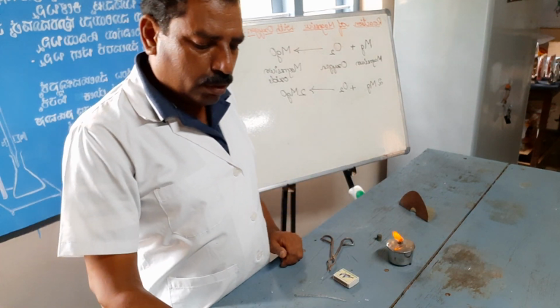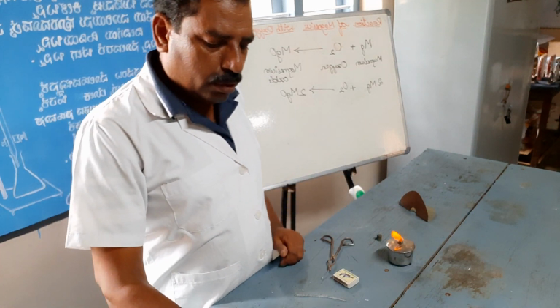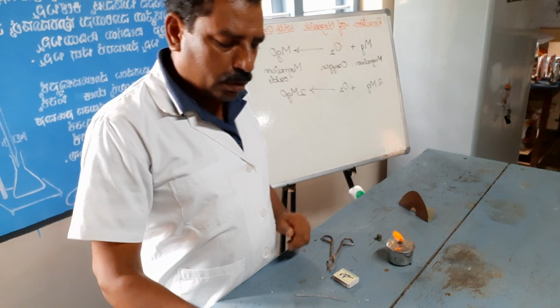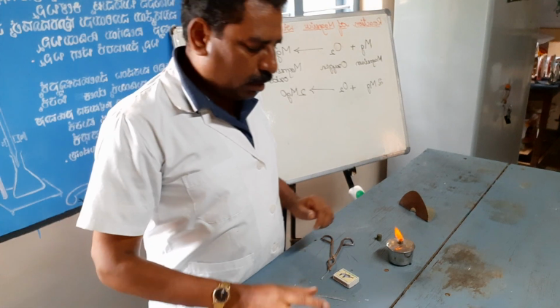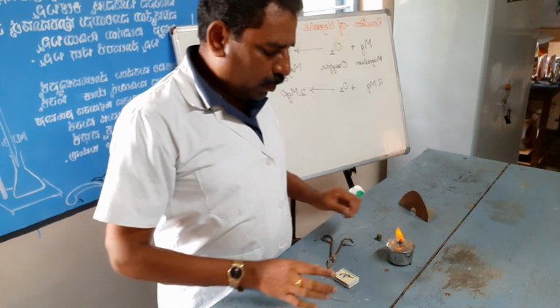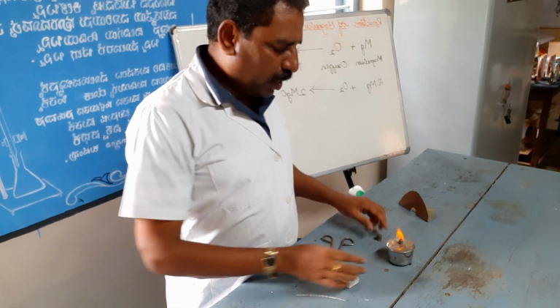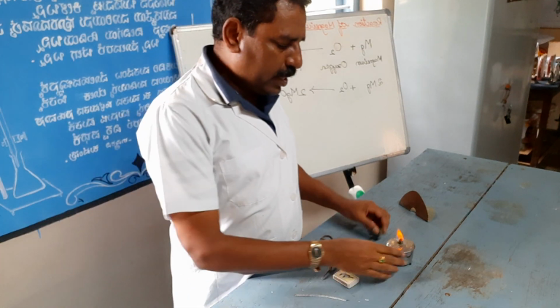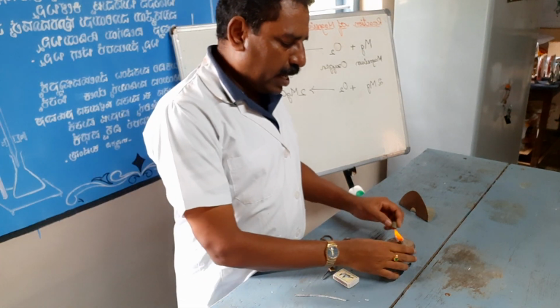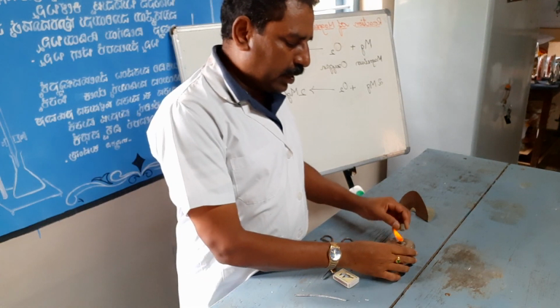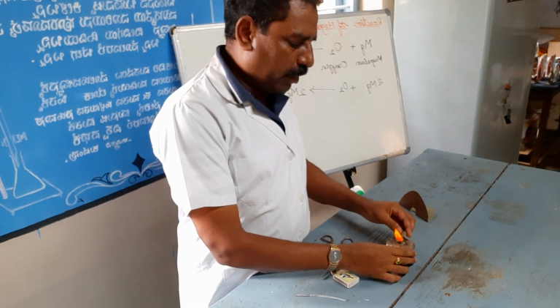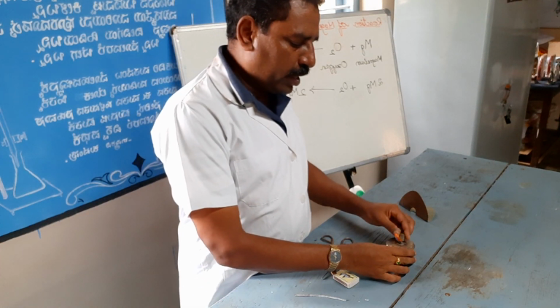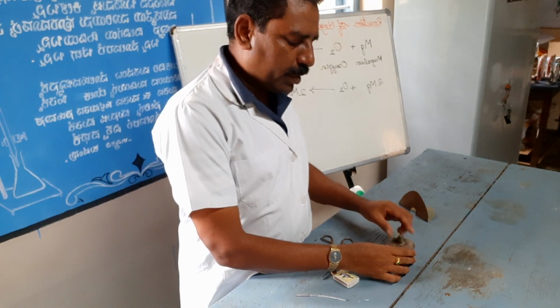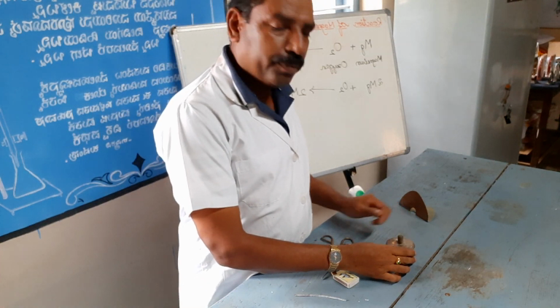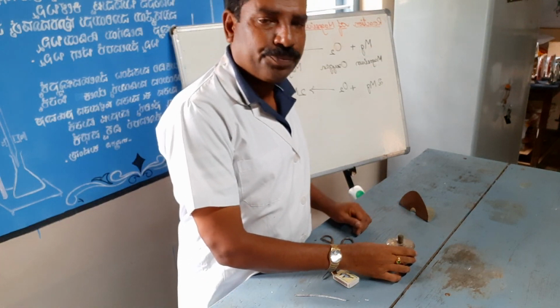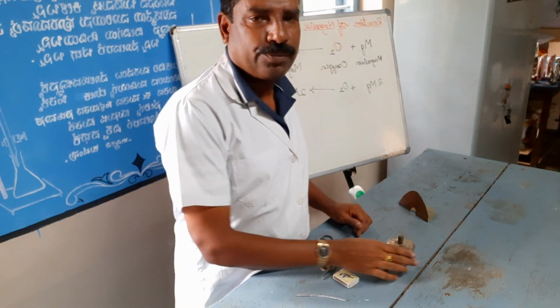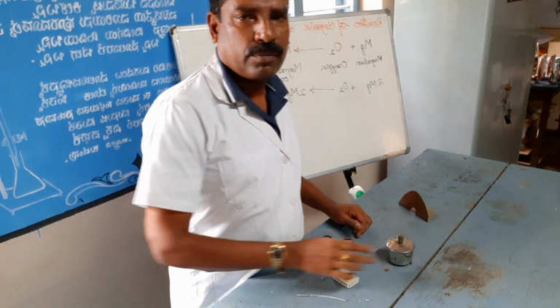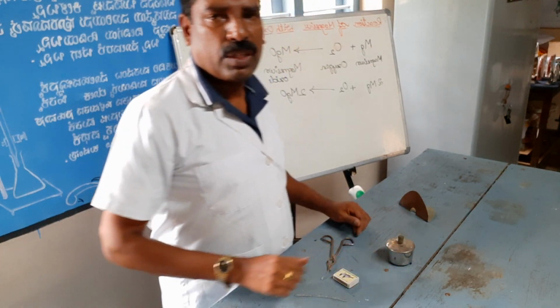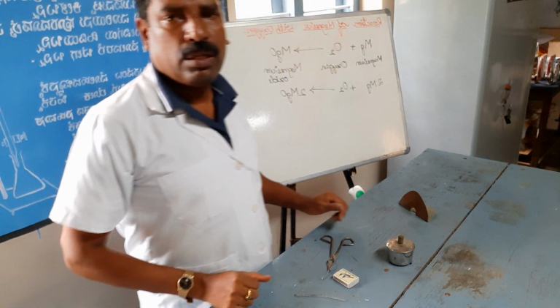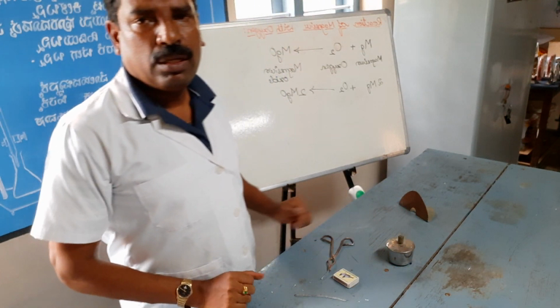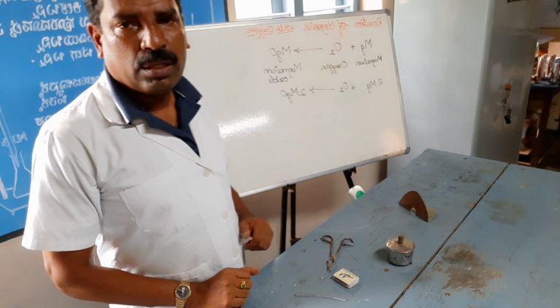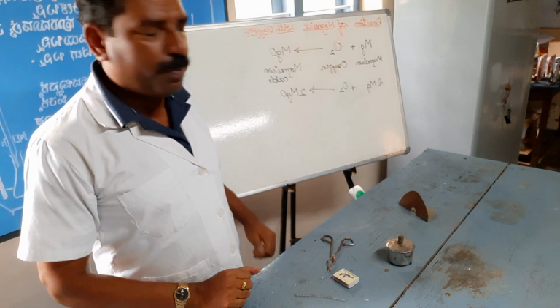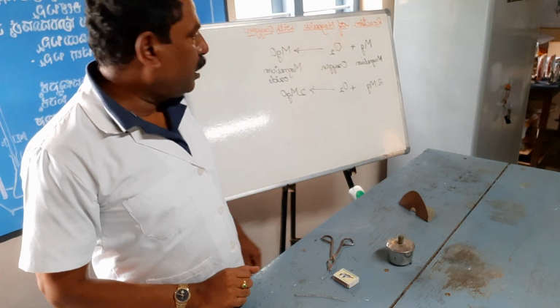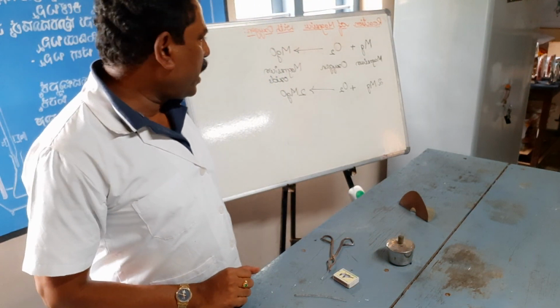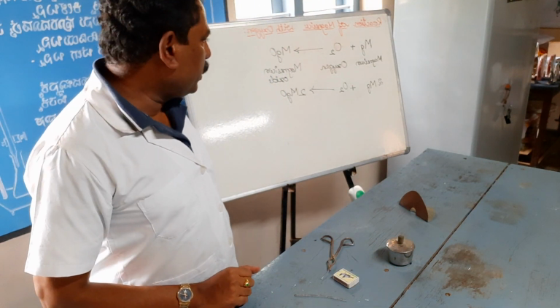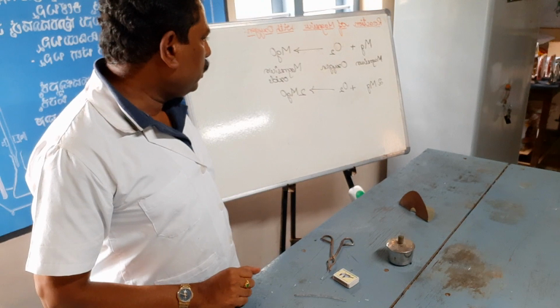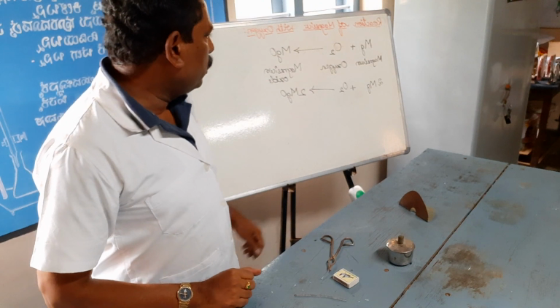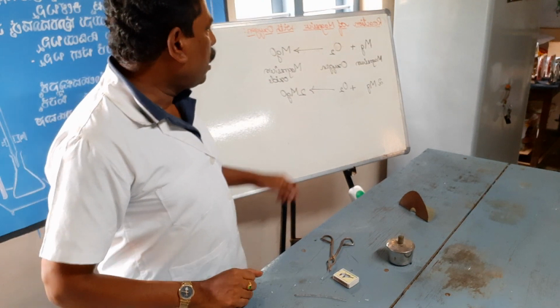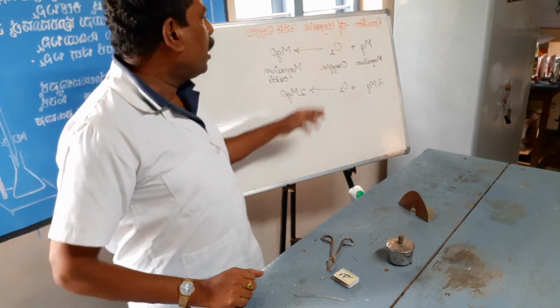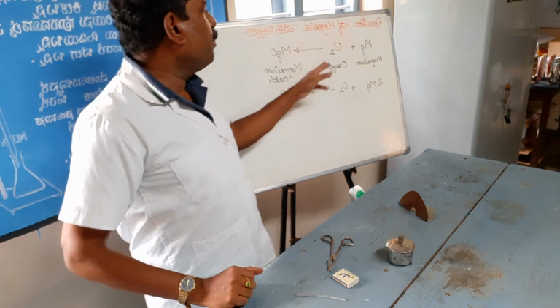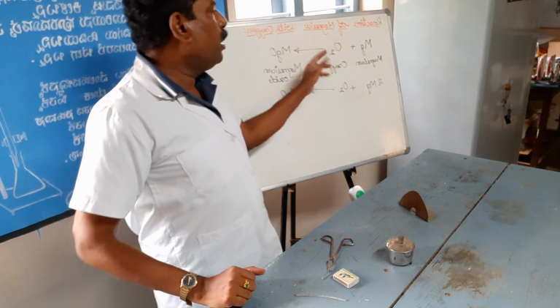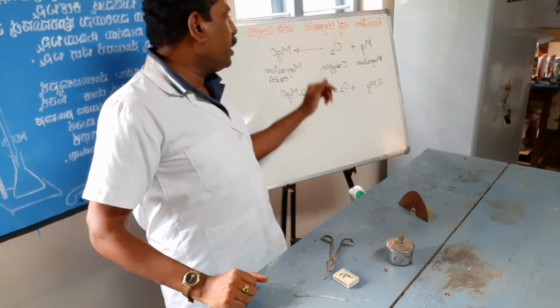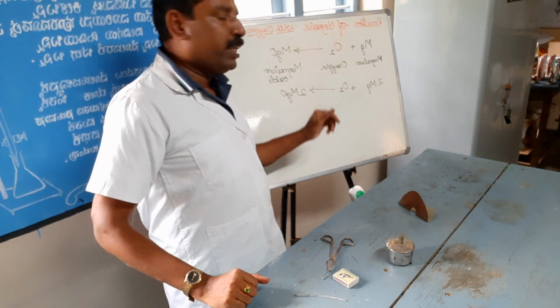So, what is the chemical reaction for this? The chemical equation — let's write the chemical equation.